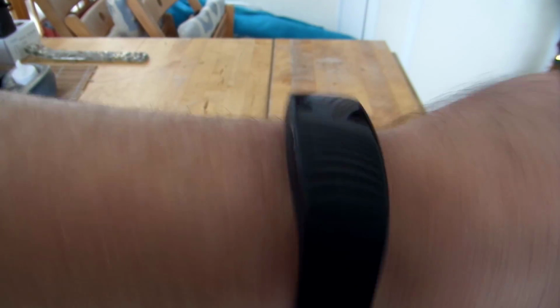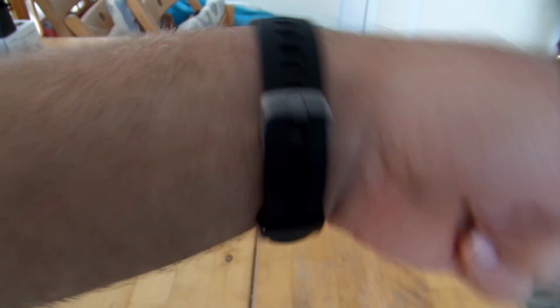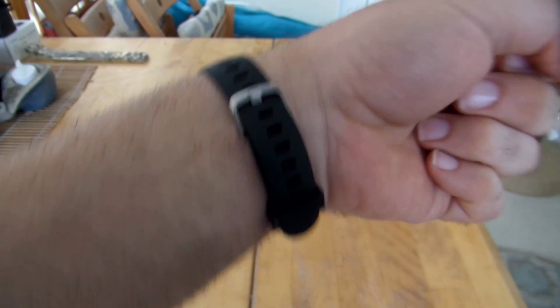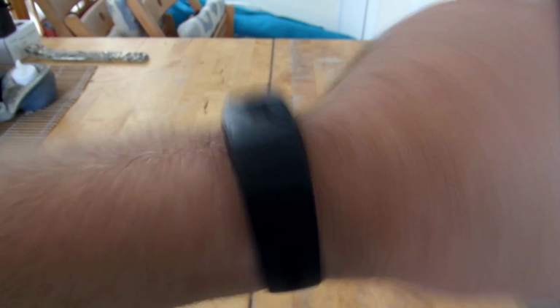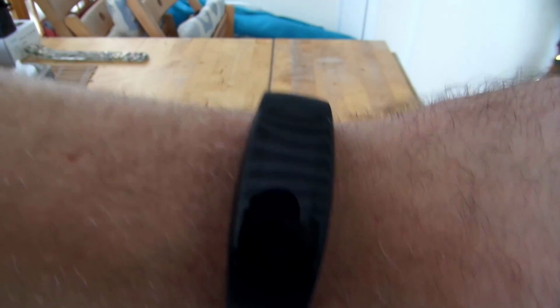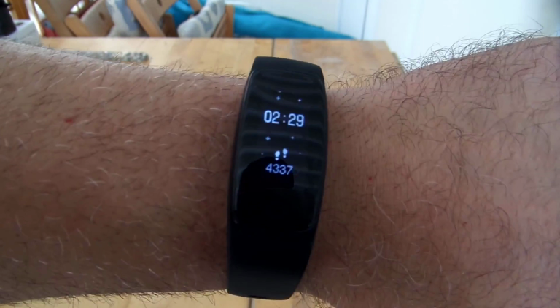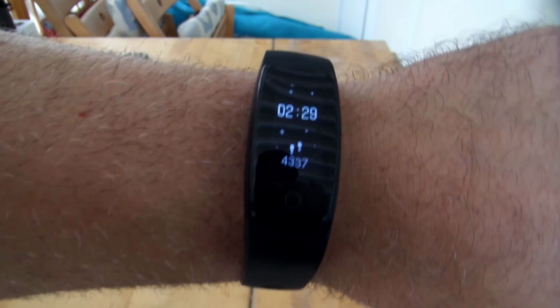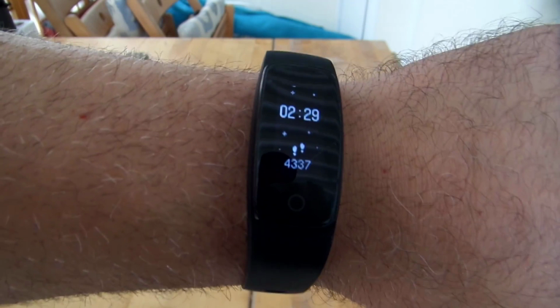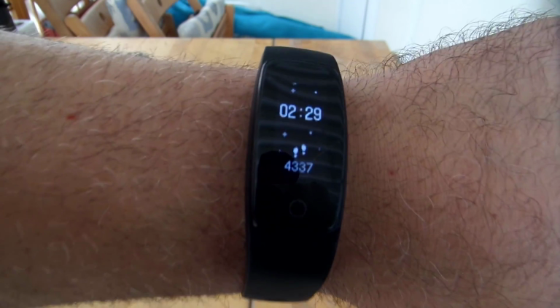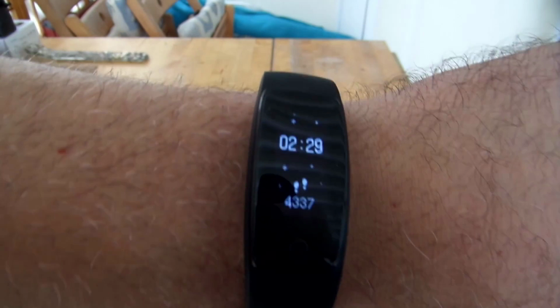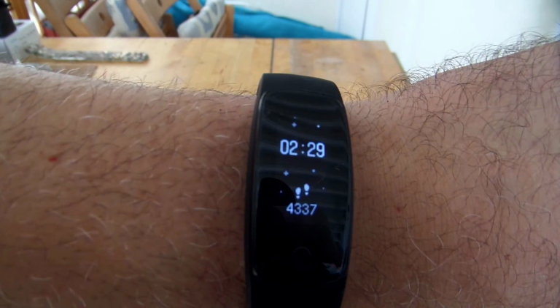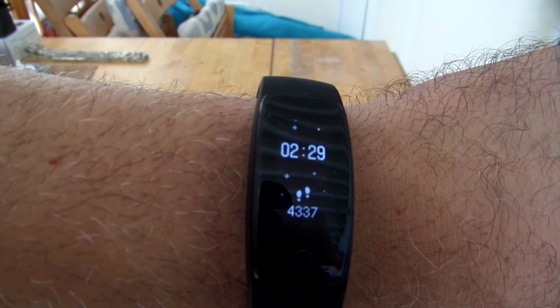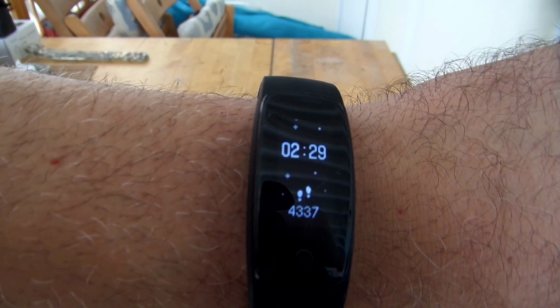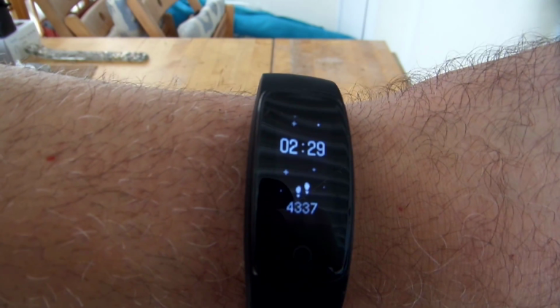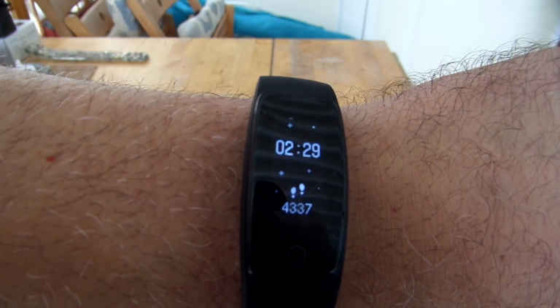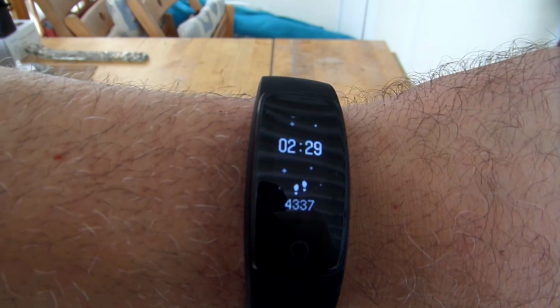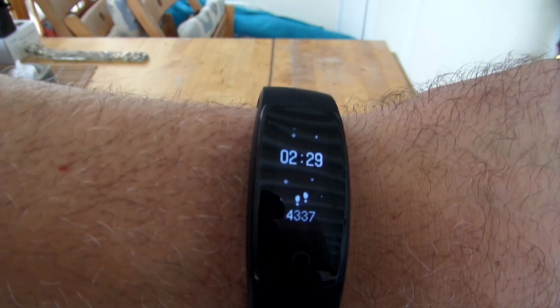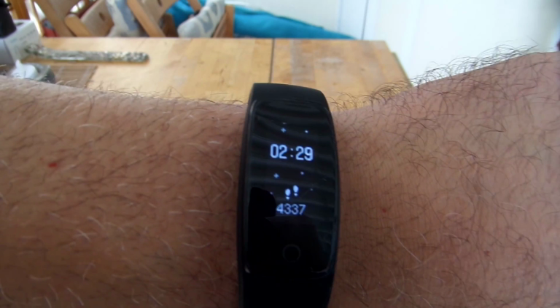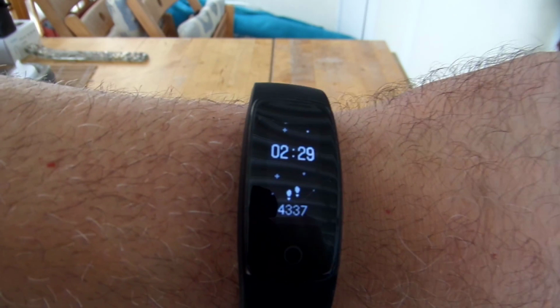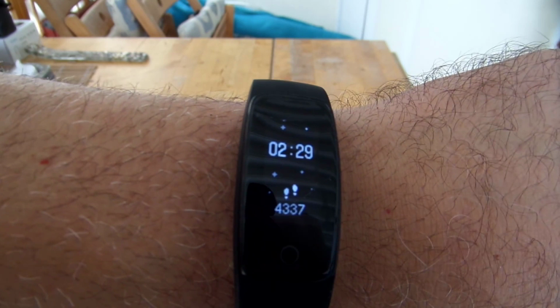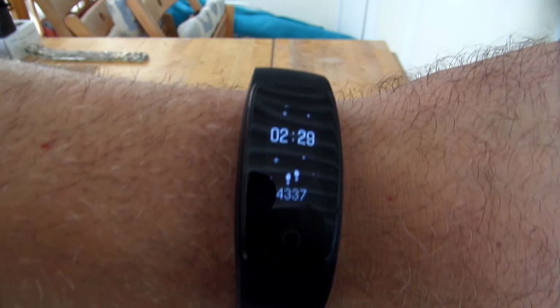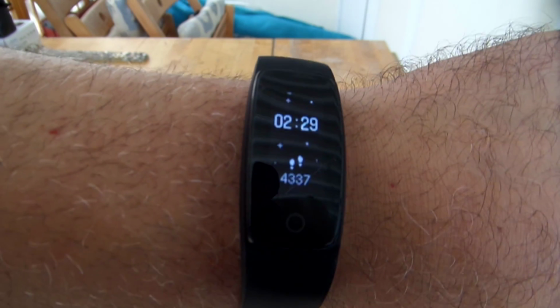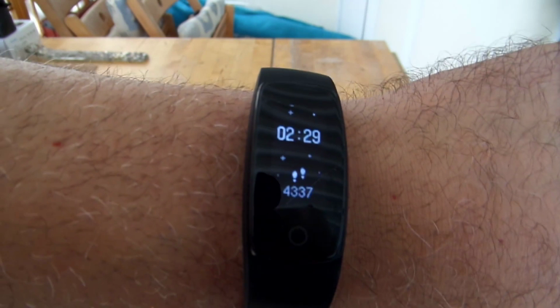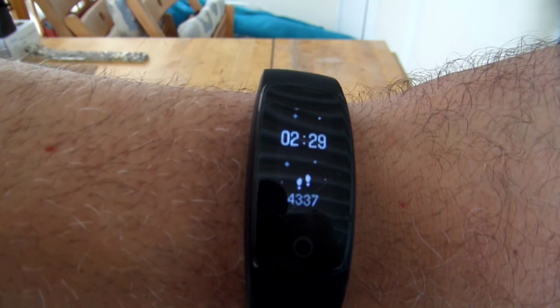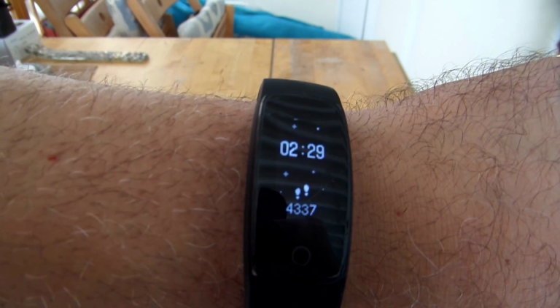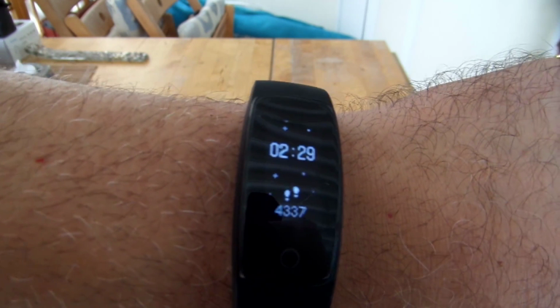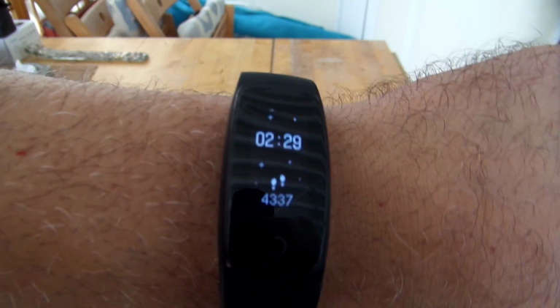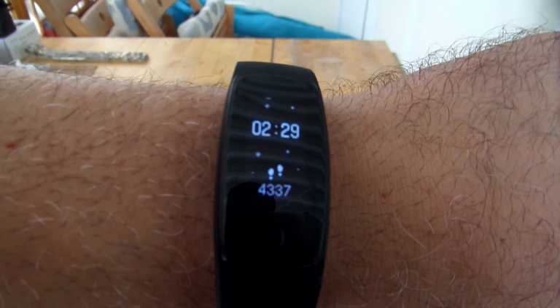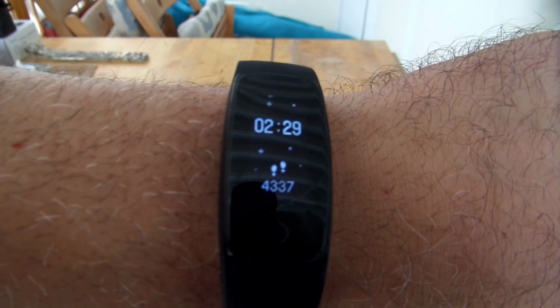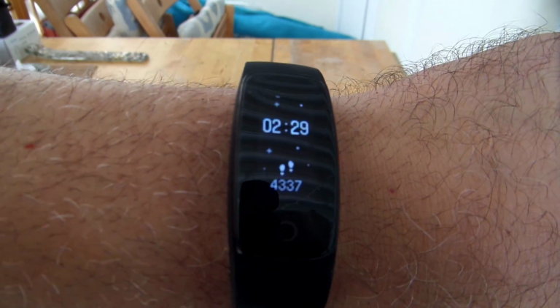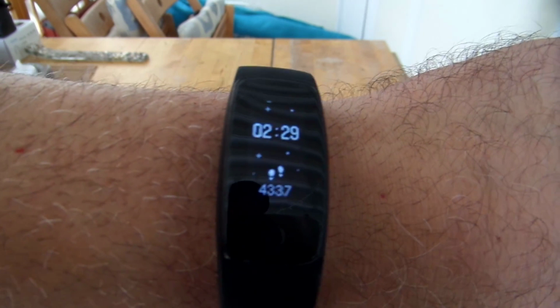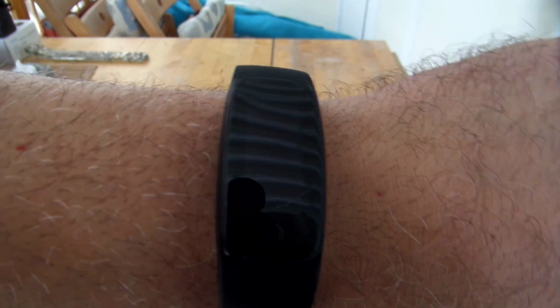Like all FitBands, it tracks movement in steps by swings of your arm. So it can be a little off when you swing your arm while you're stepping.